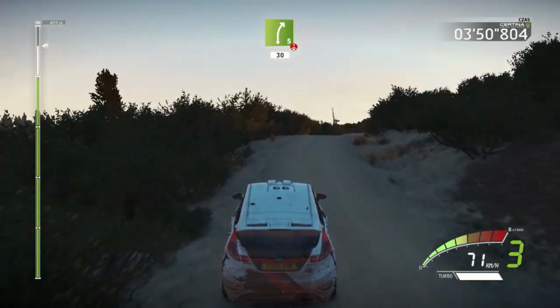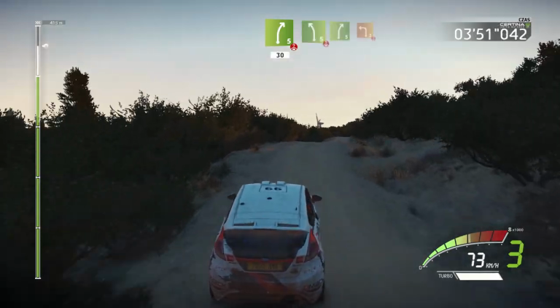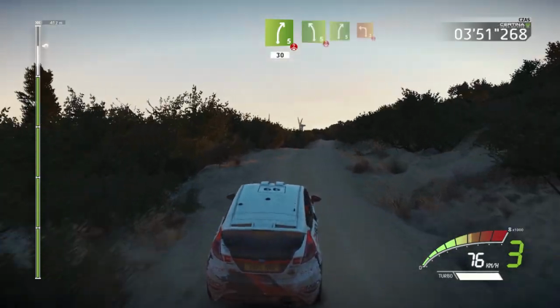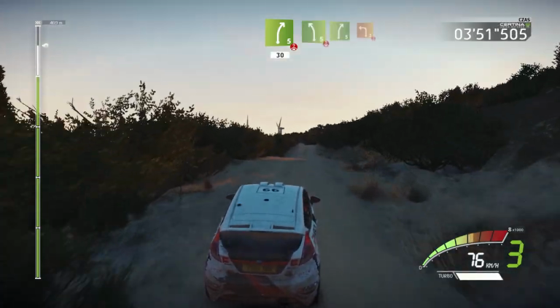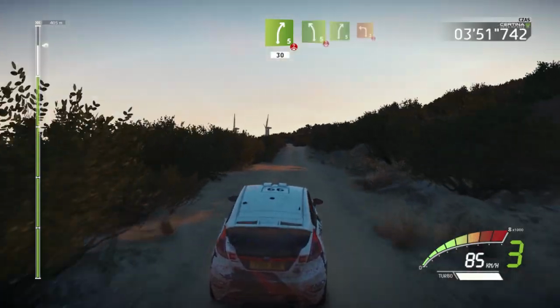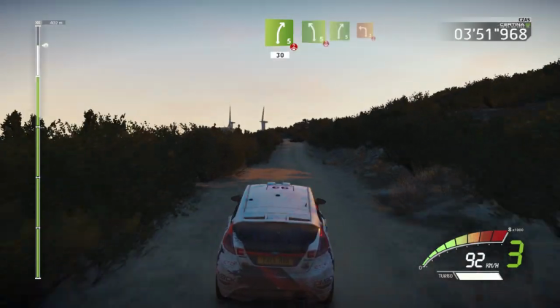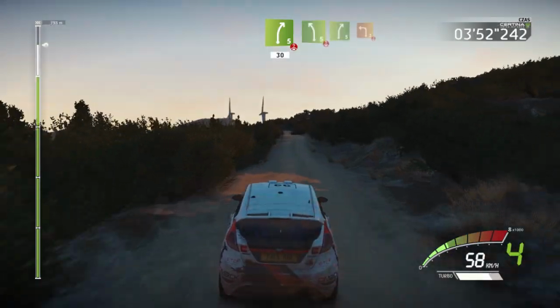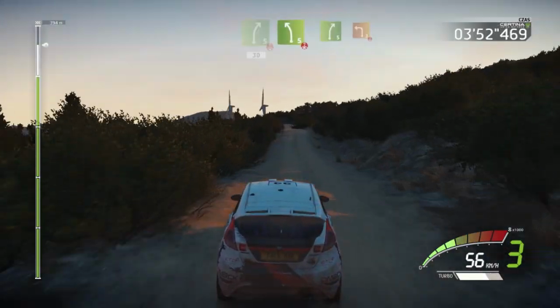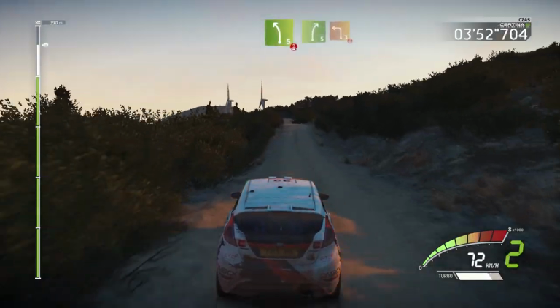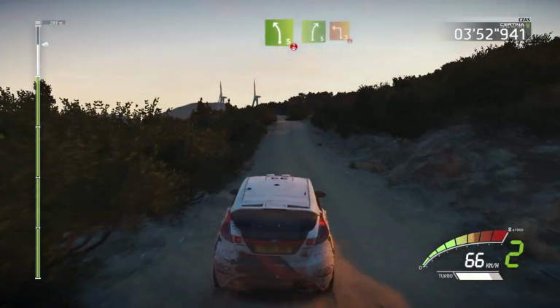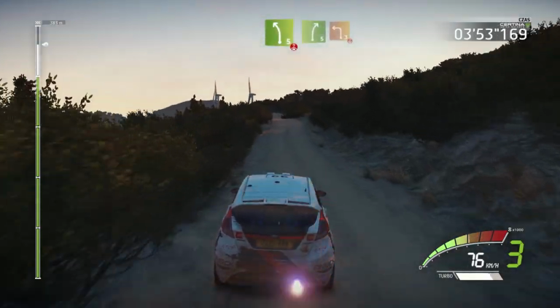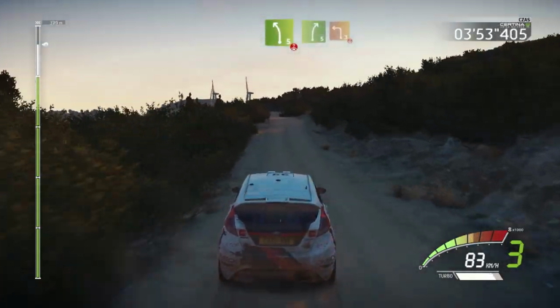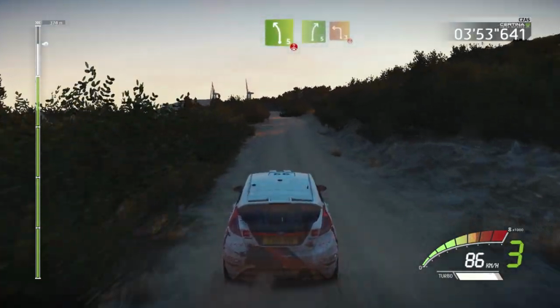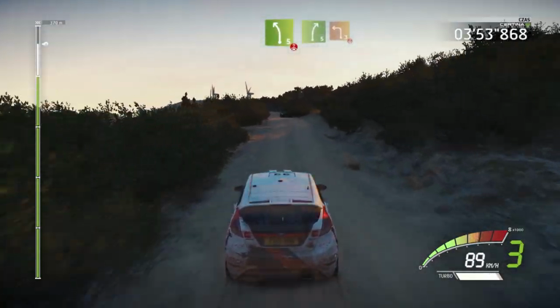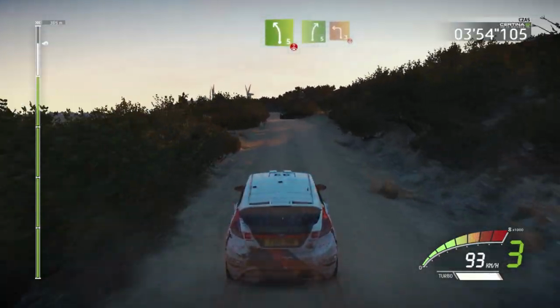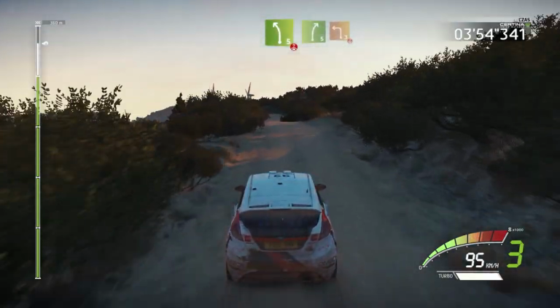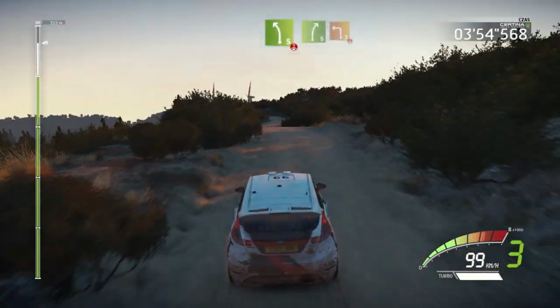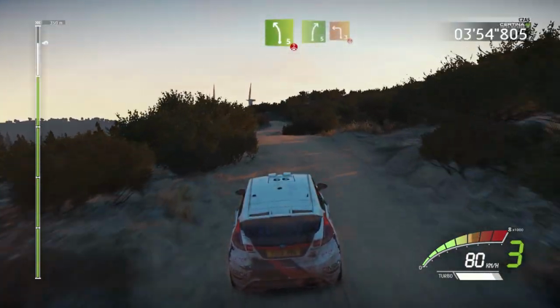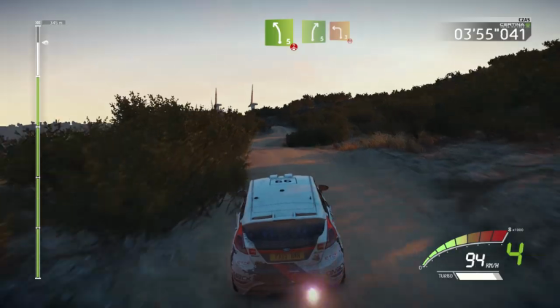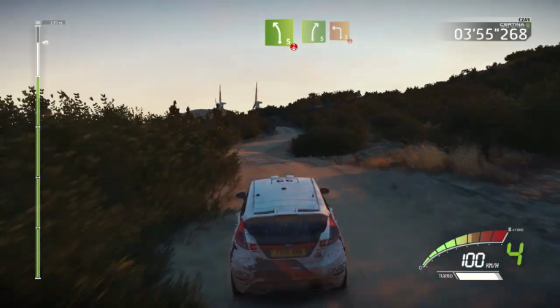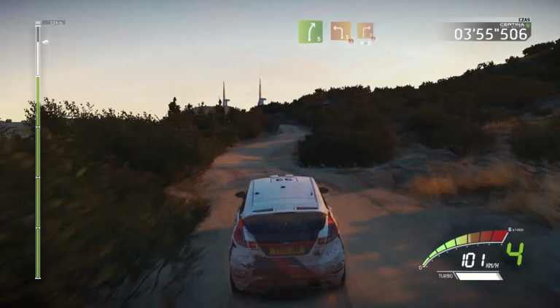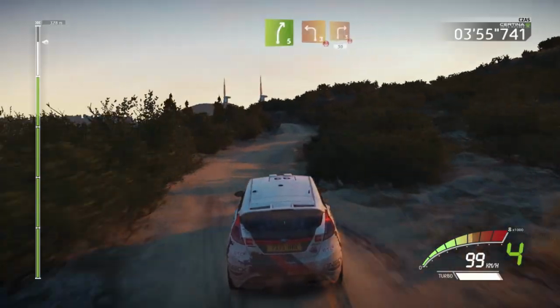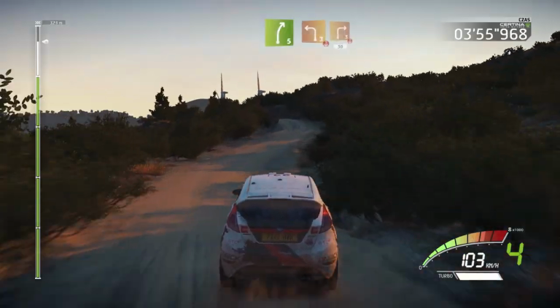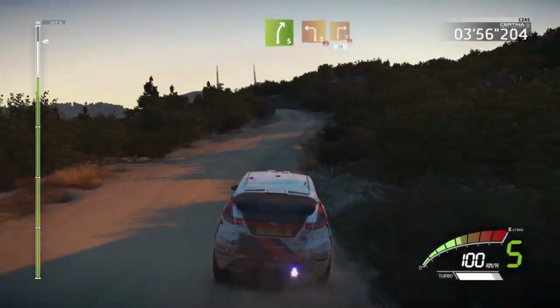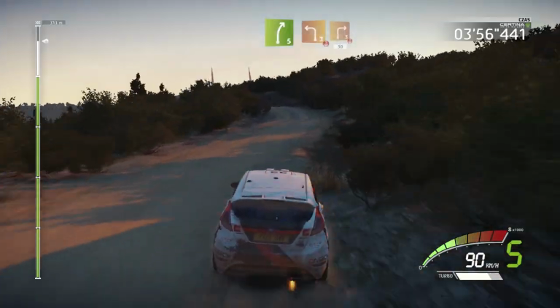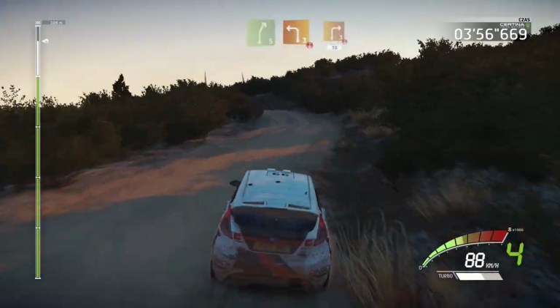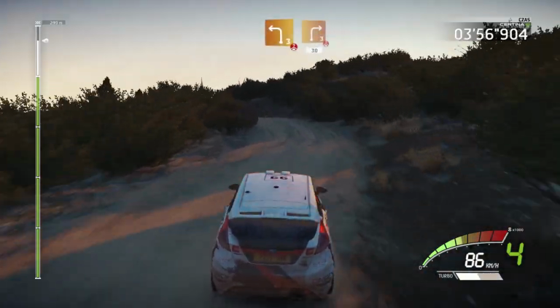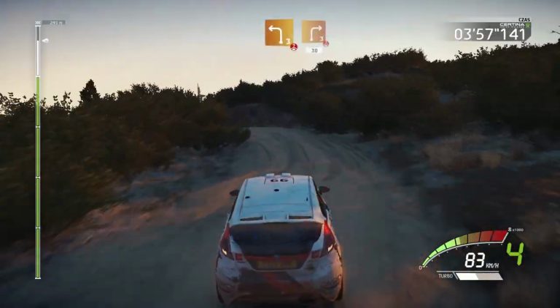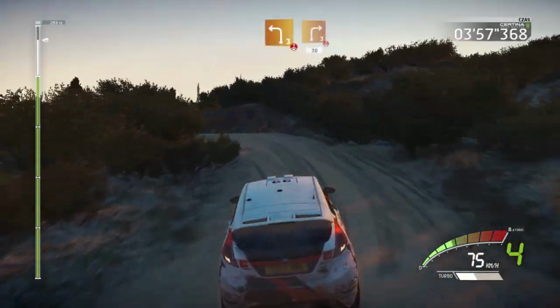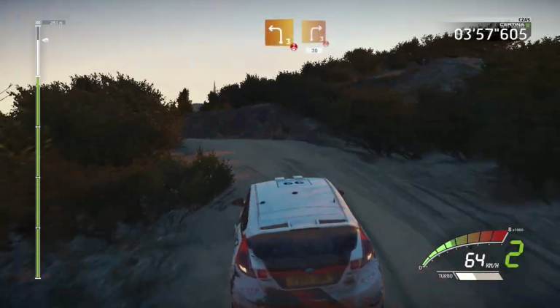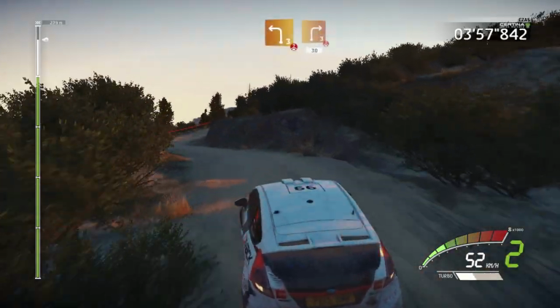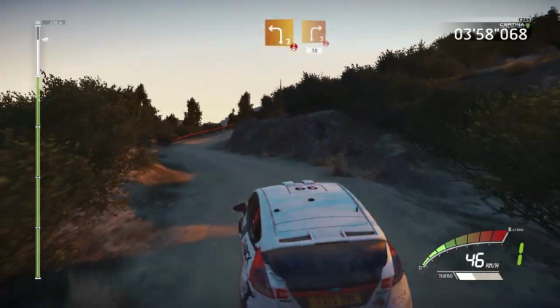Left 5, over crest, into right 5, and left 3, over crest, and right 3, over crest, keep in, 30.